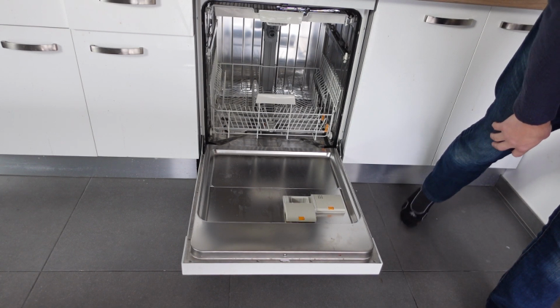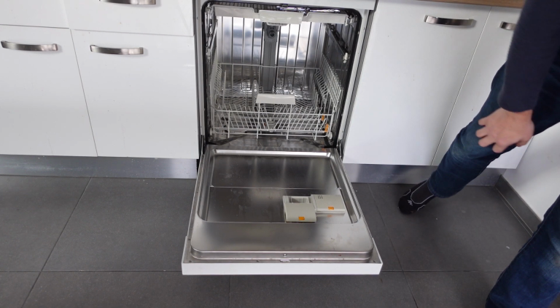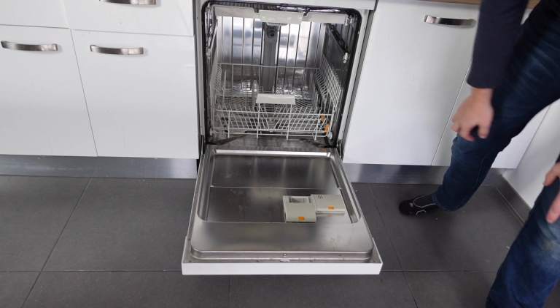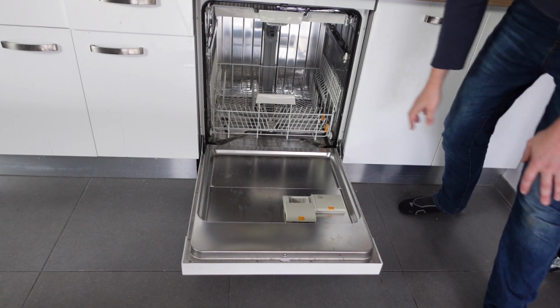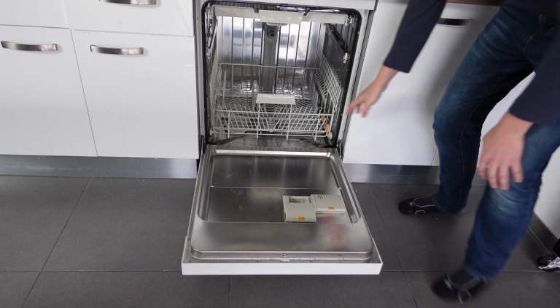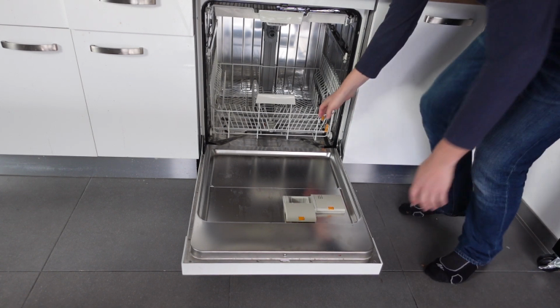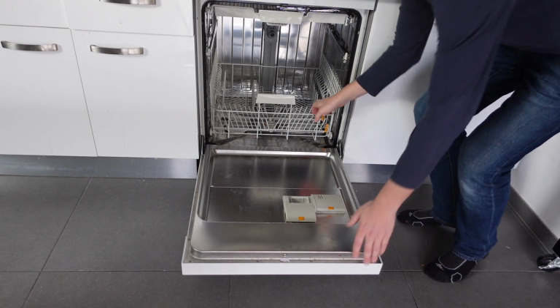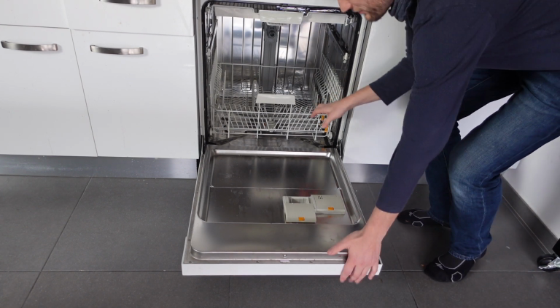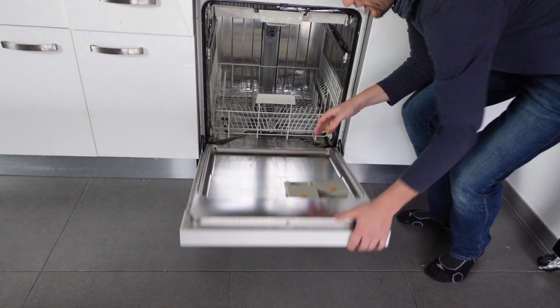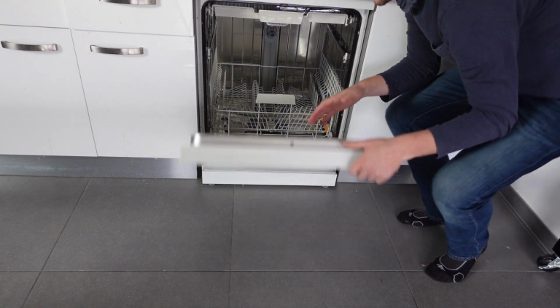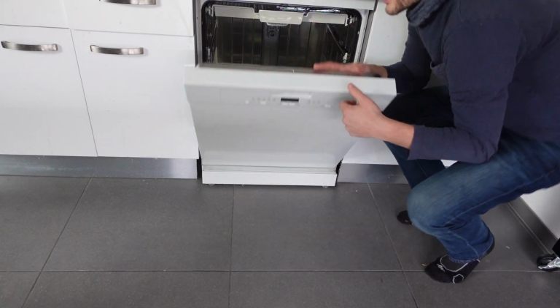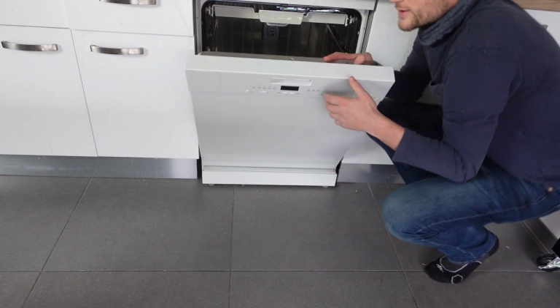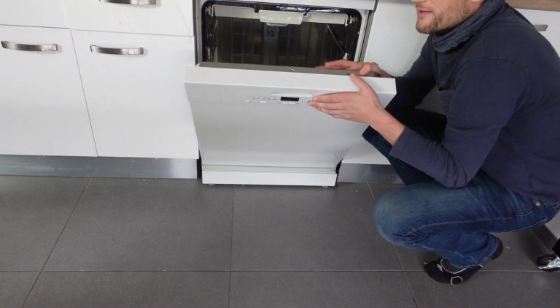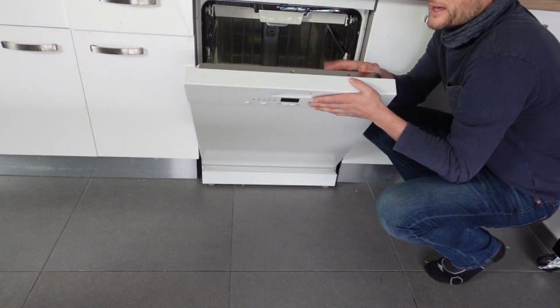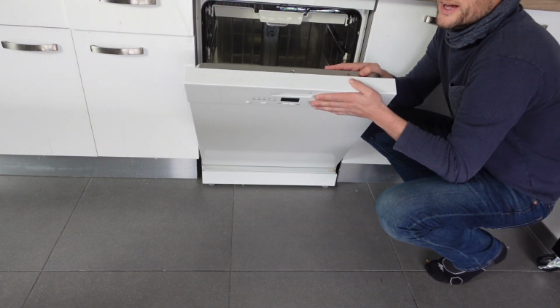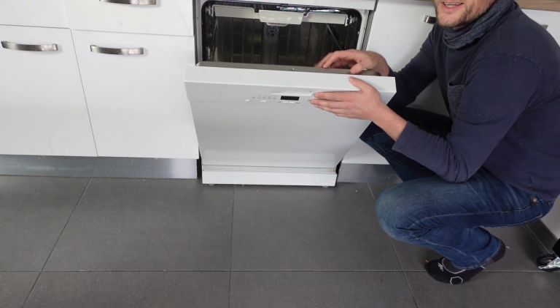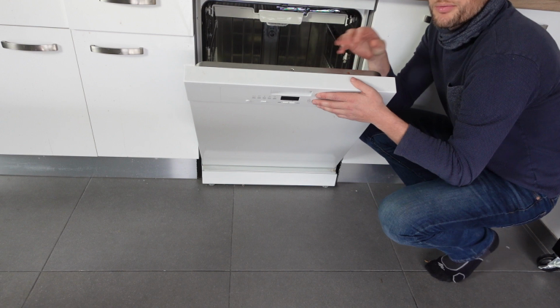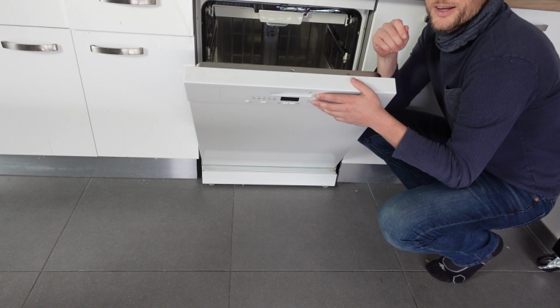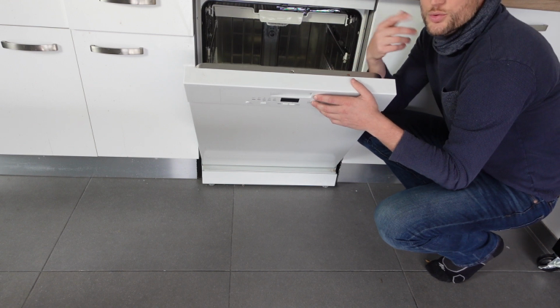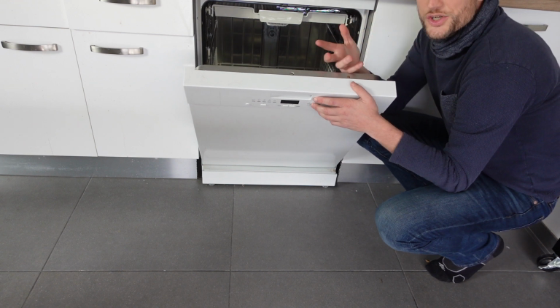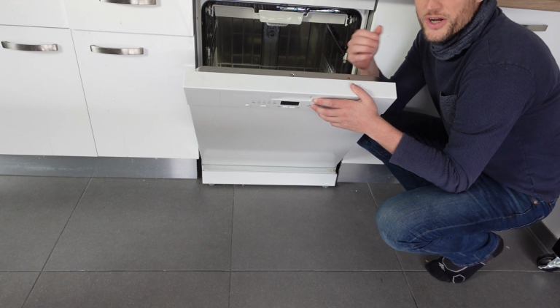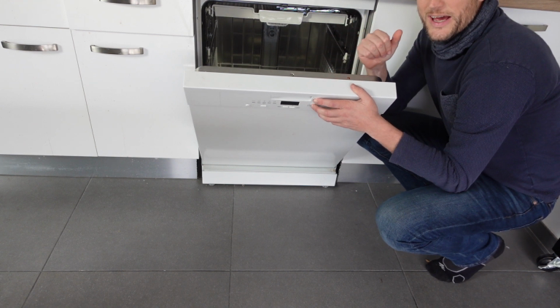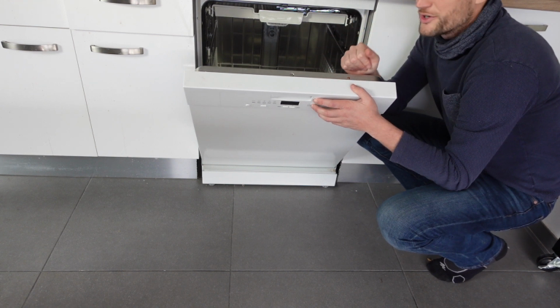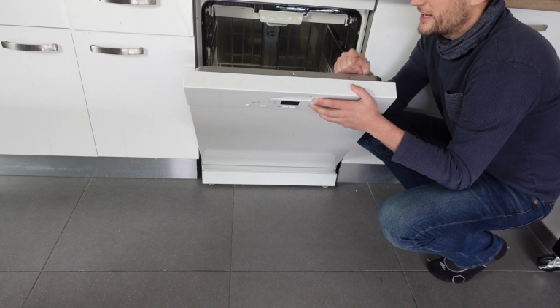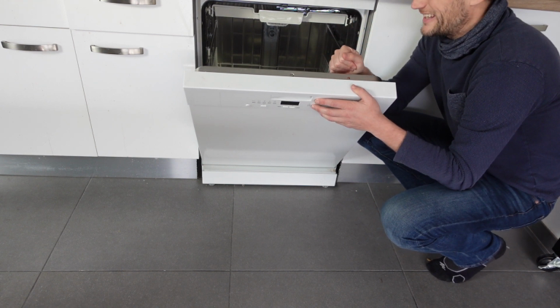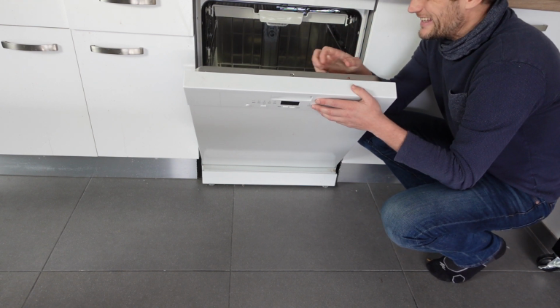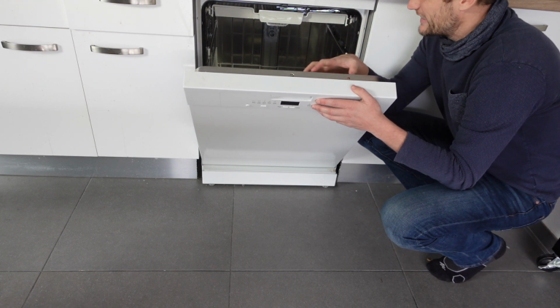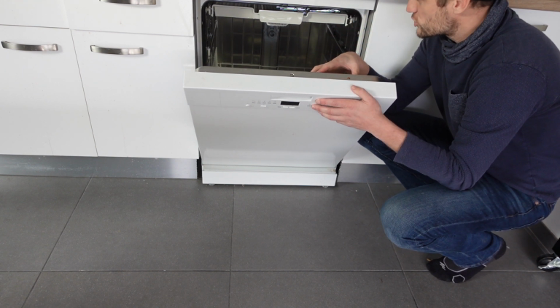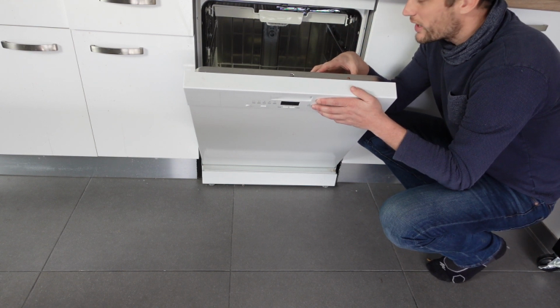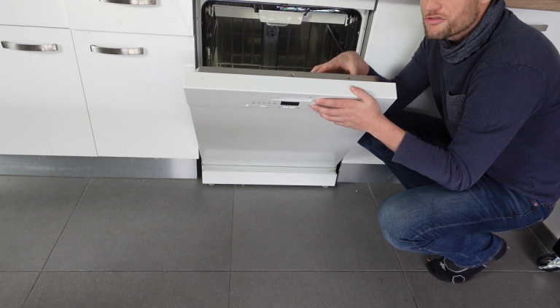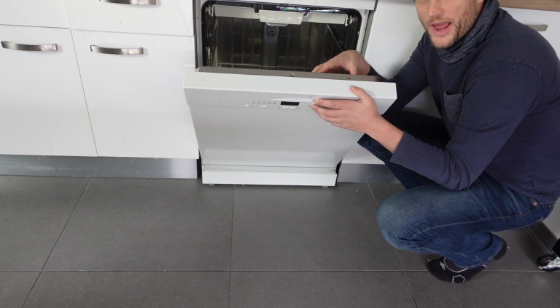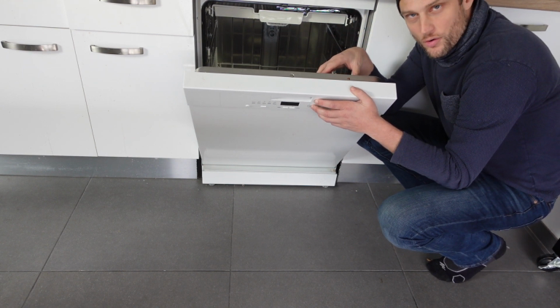Hey everybody, this is a quick video in case you have an IKEA brand dishwasher and you're getting an E12 error.